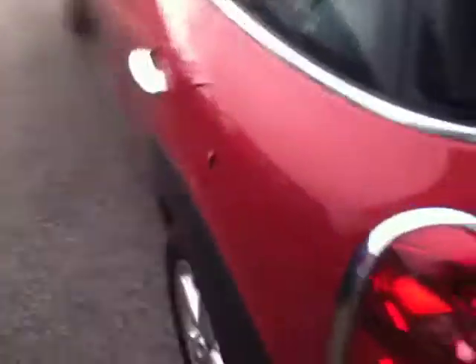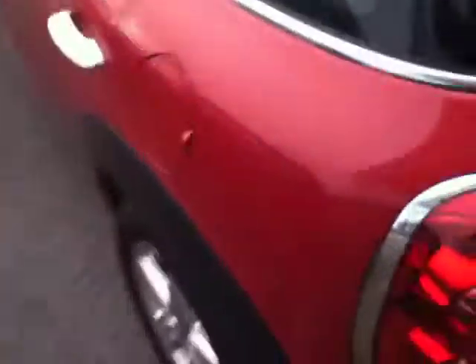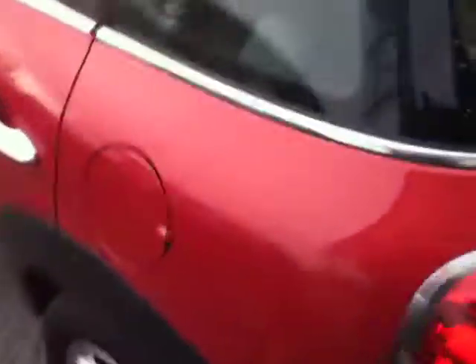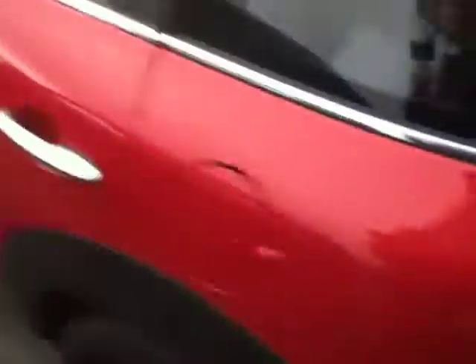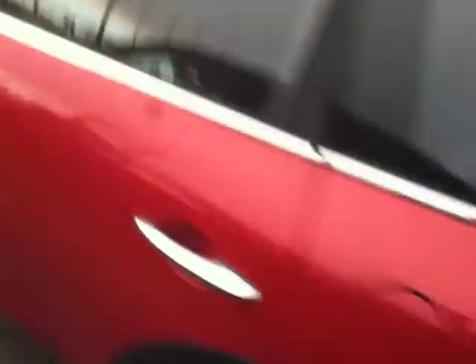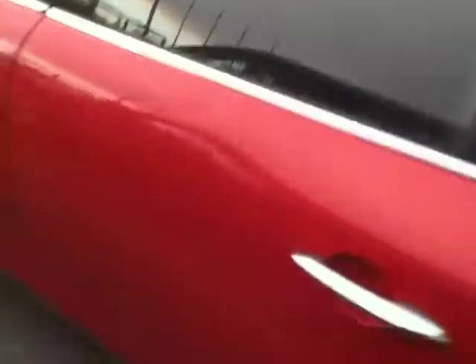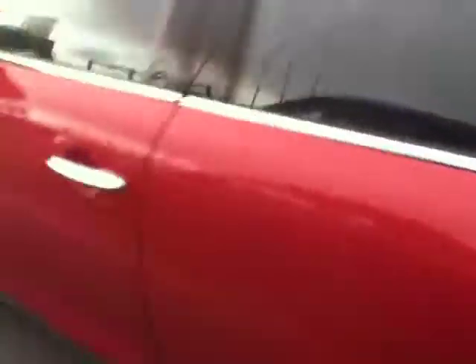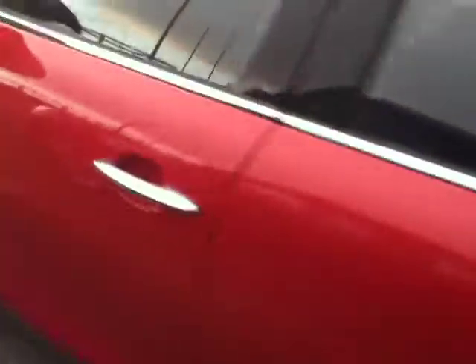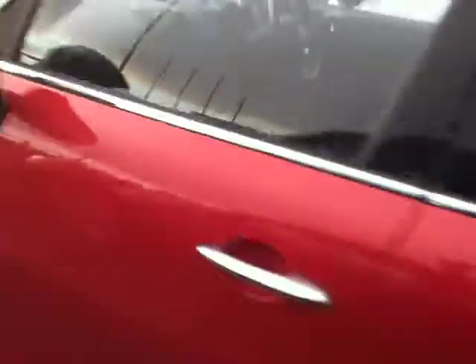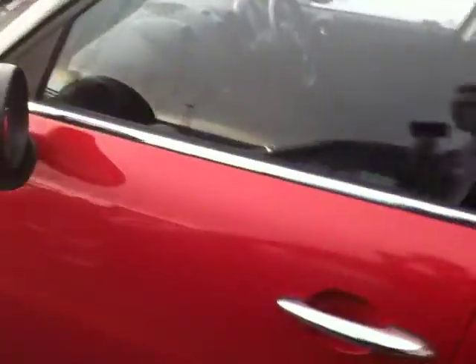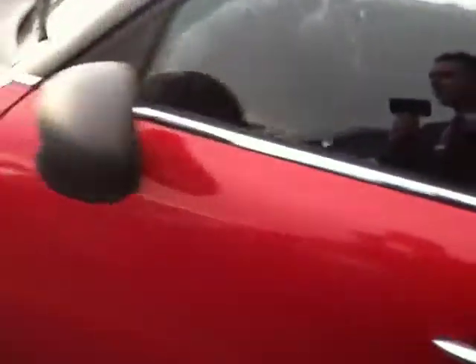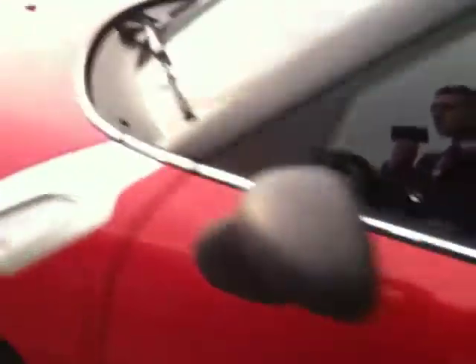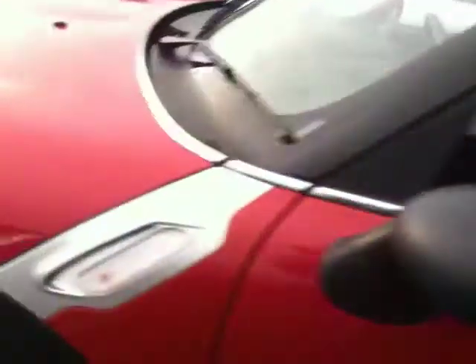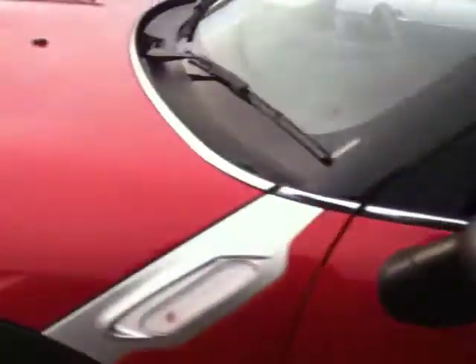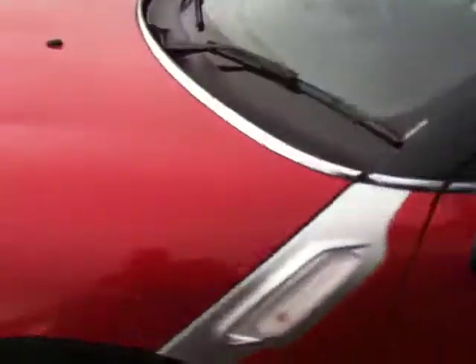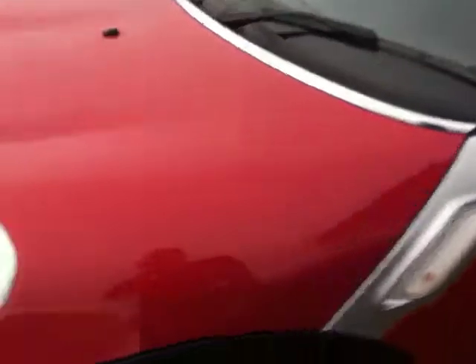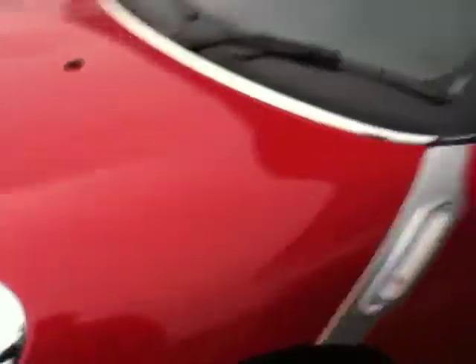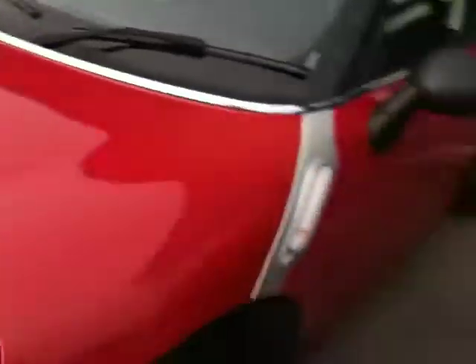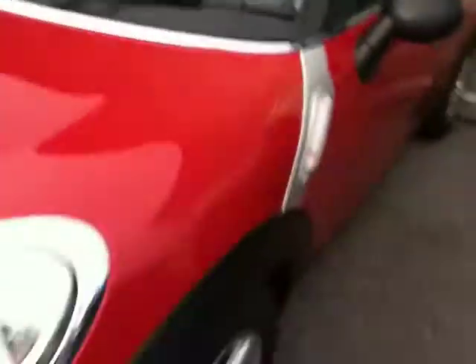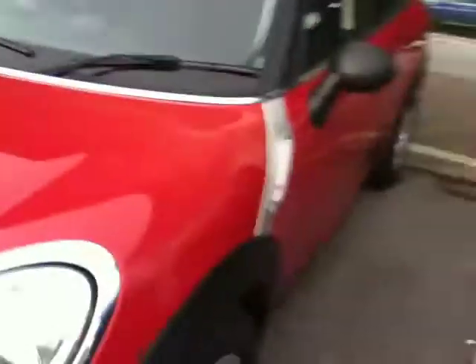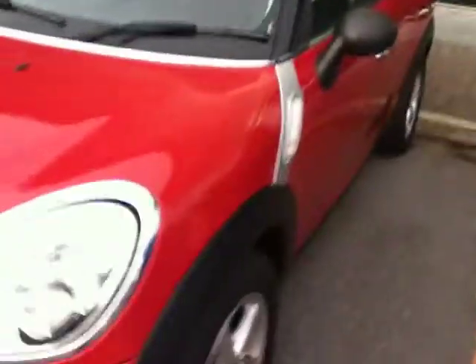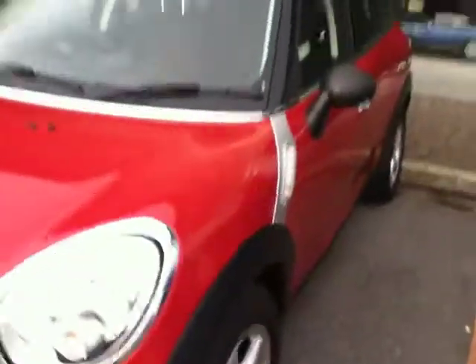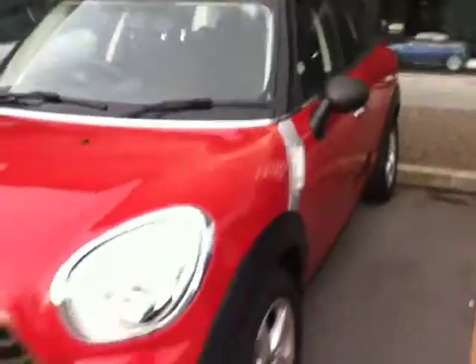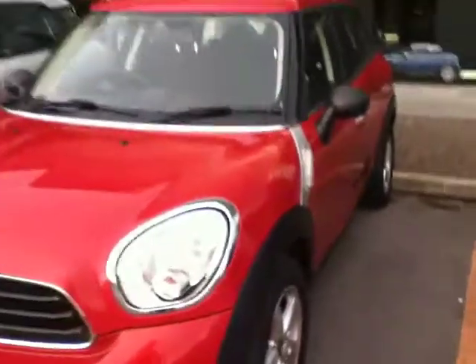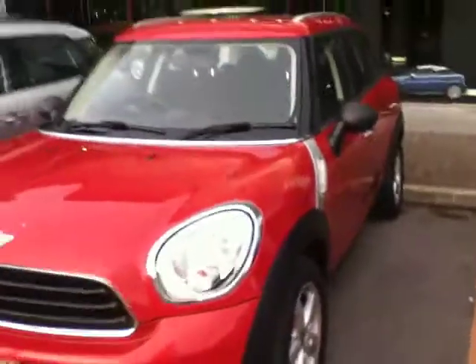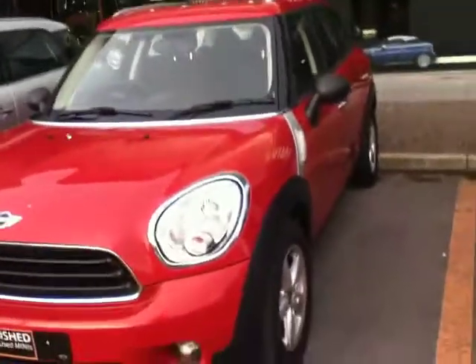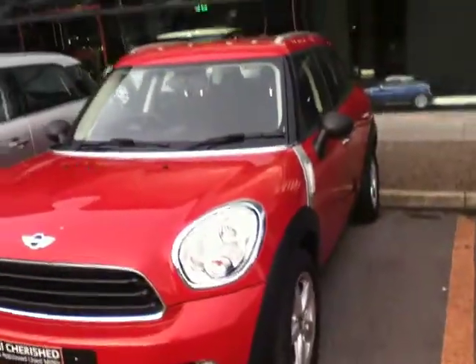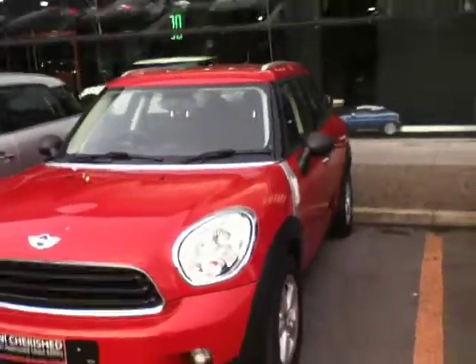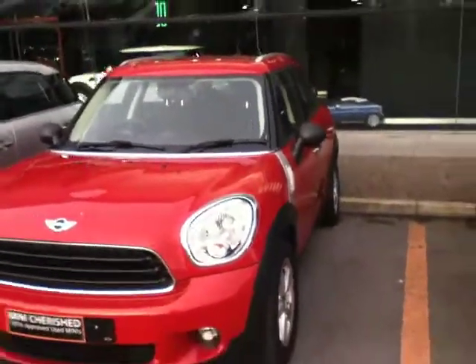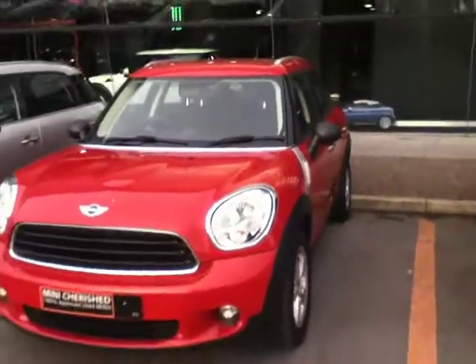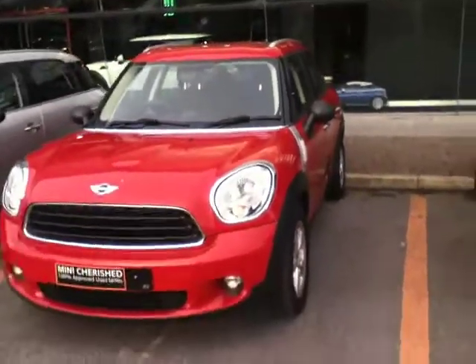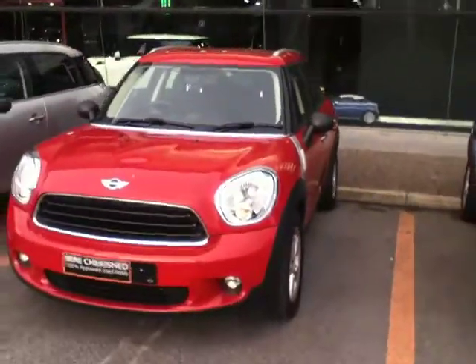As you move on you can see the car is prepared to the highest standard. It's part of our Mini Cherish range. Cars have to be prepared to the highest standard inside and out.